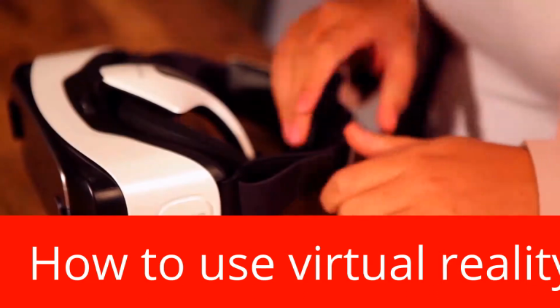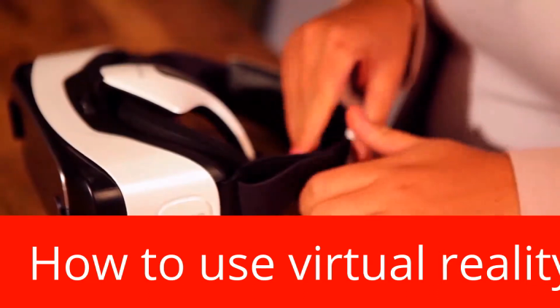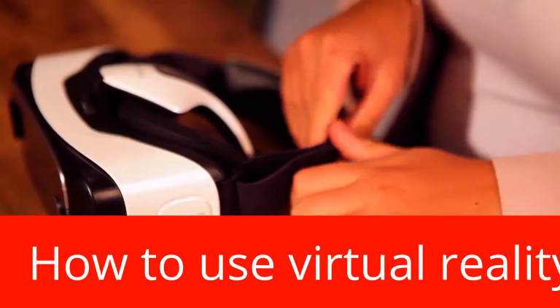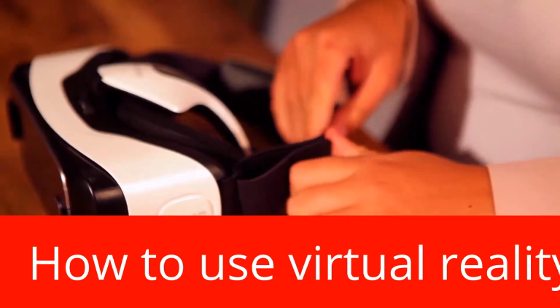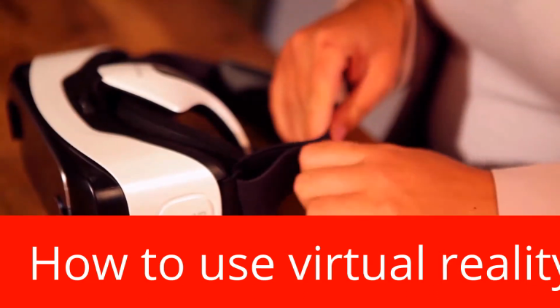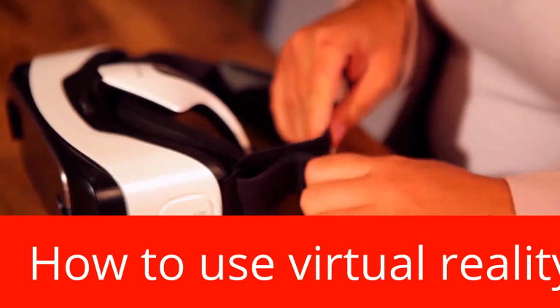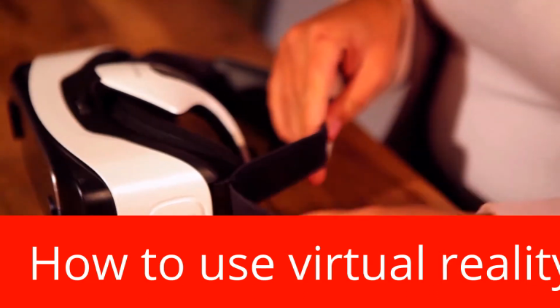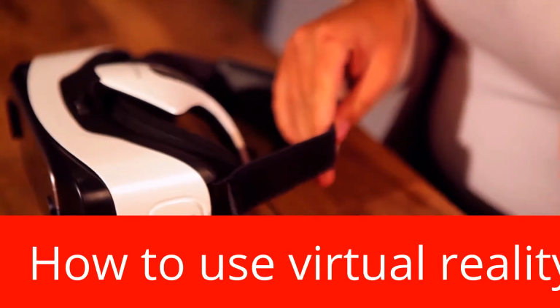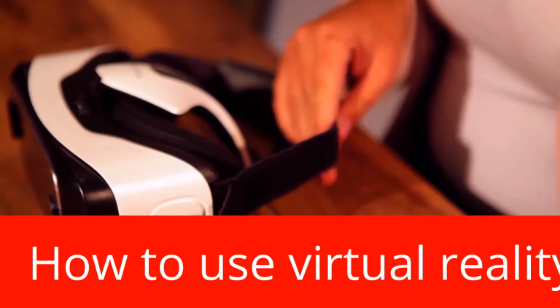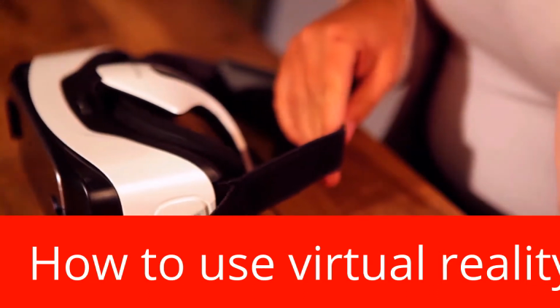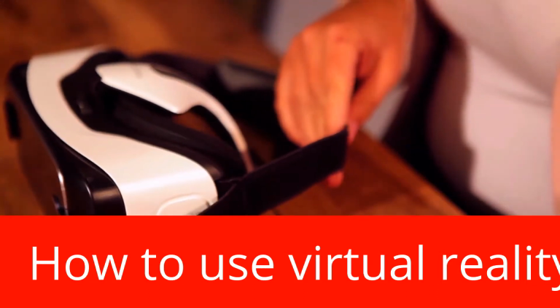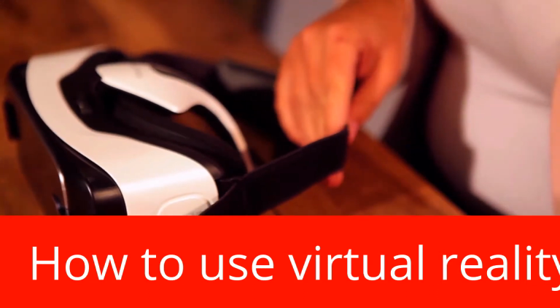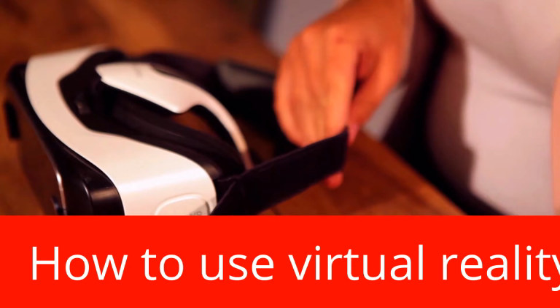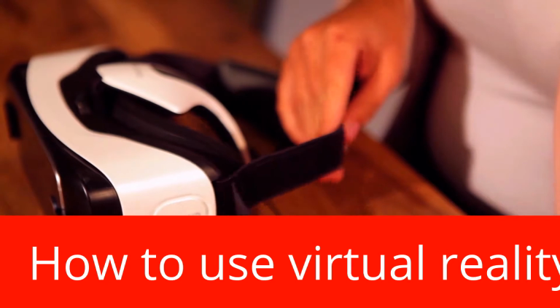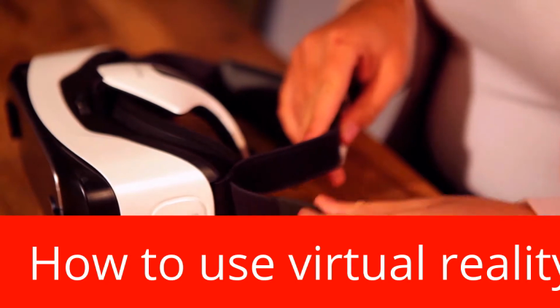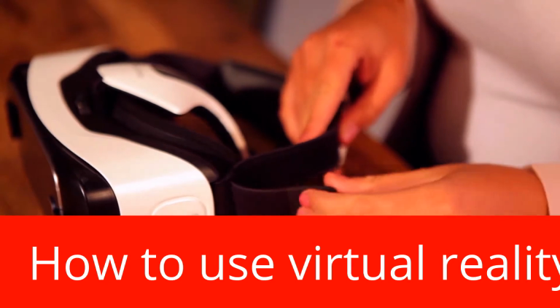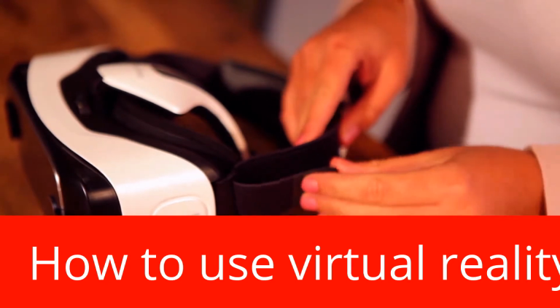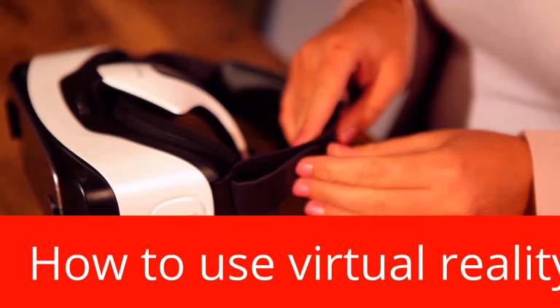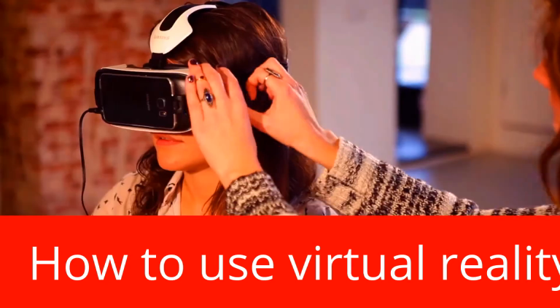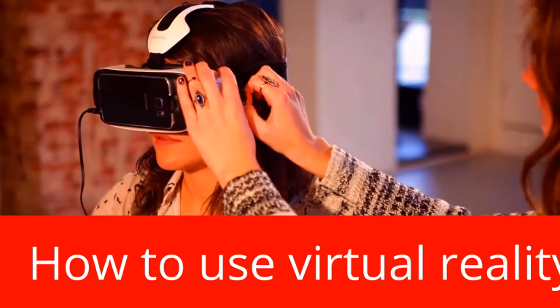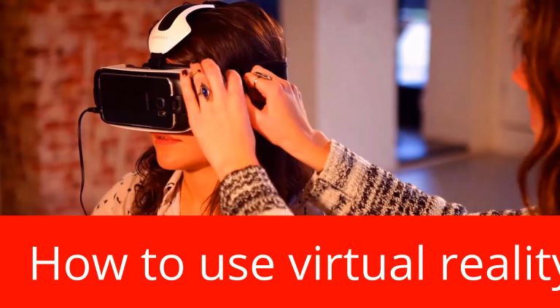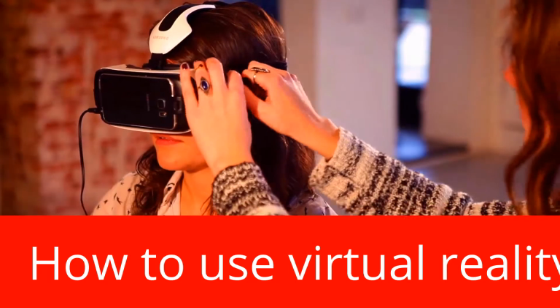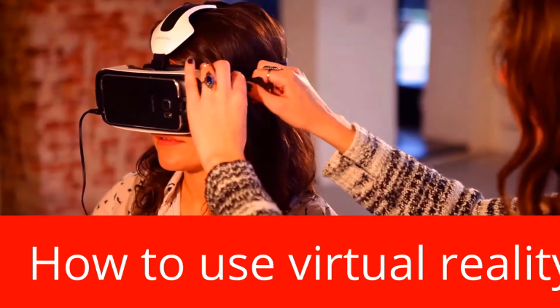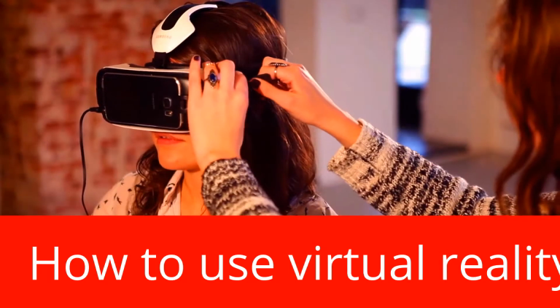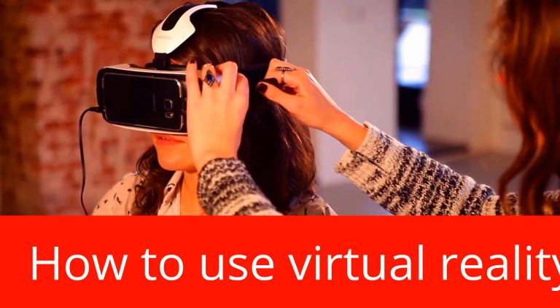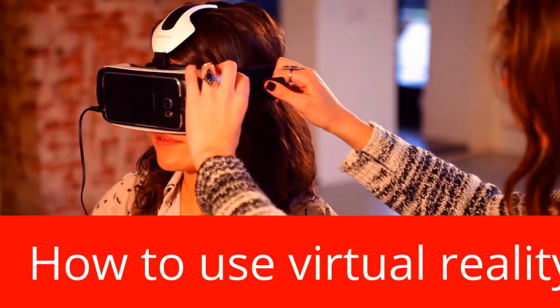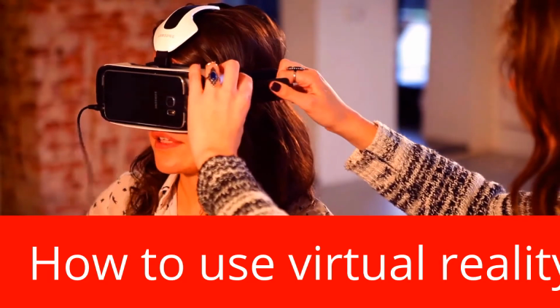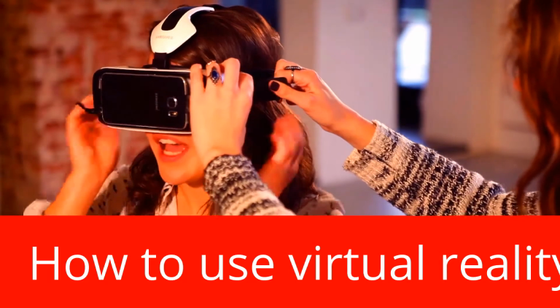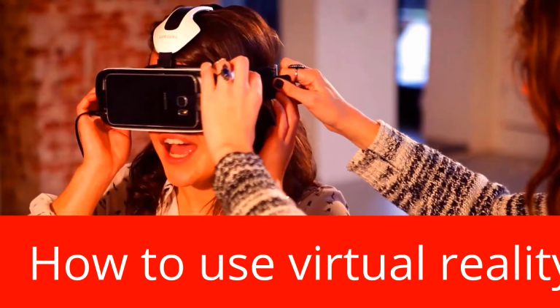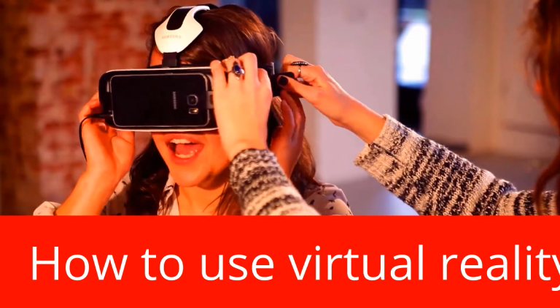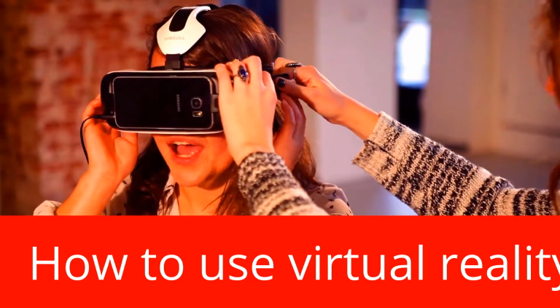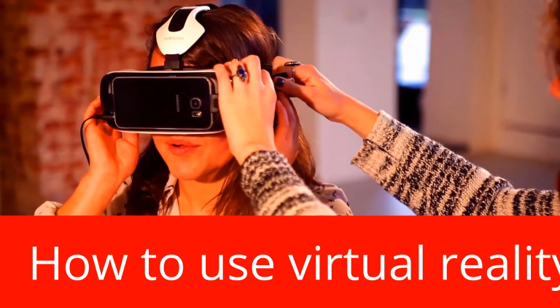You can loosen or tighten the strap on the side of your gear. Don't tighten it too much because that will hurt as well.